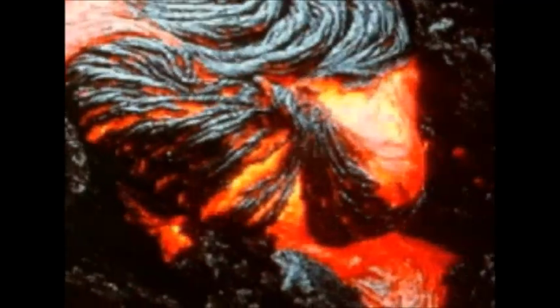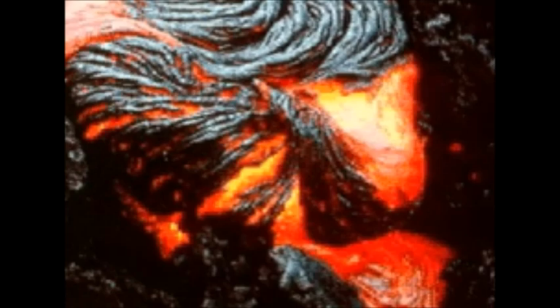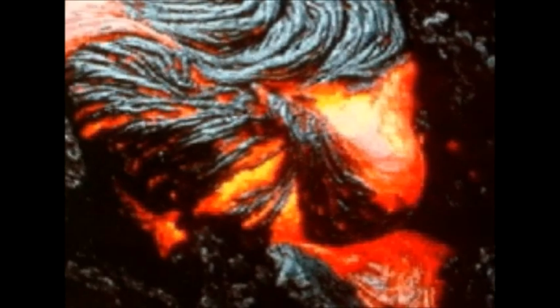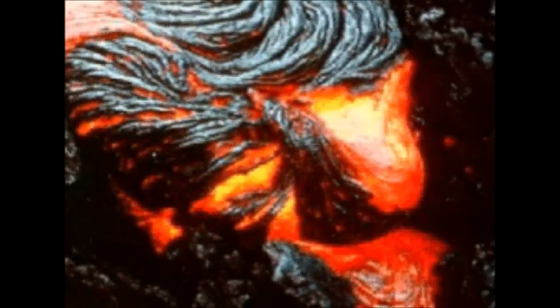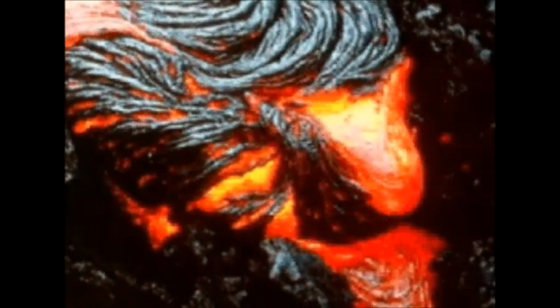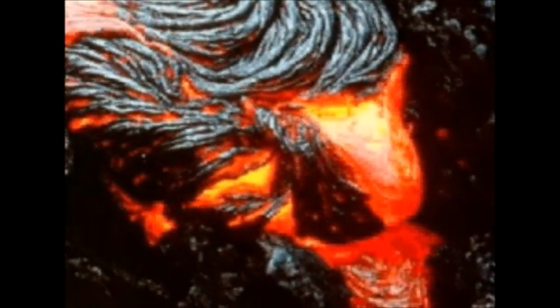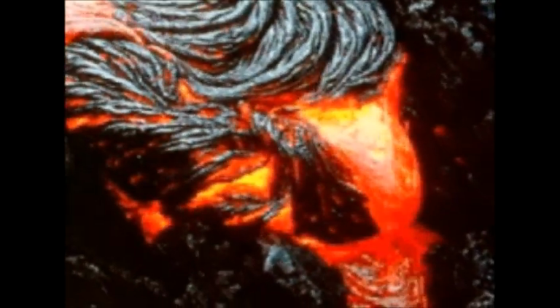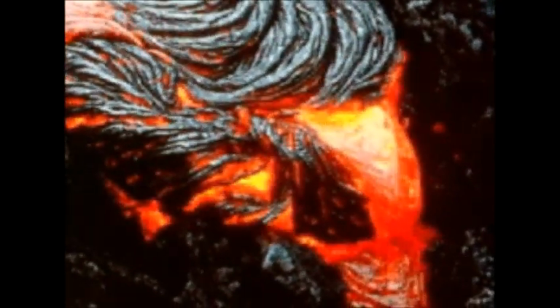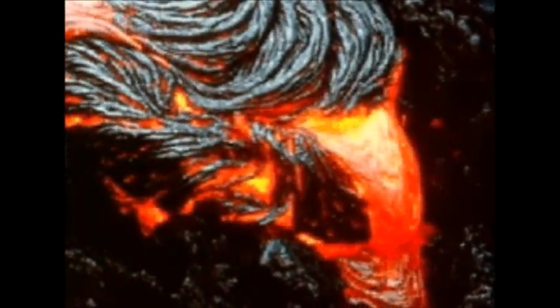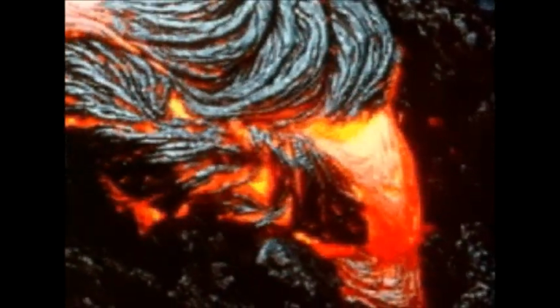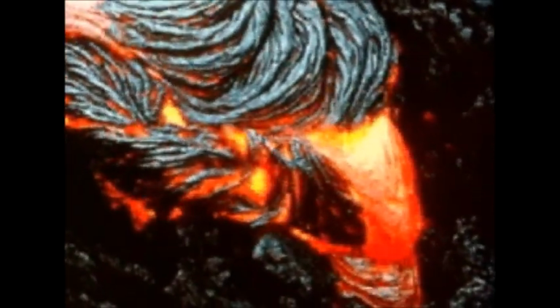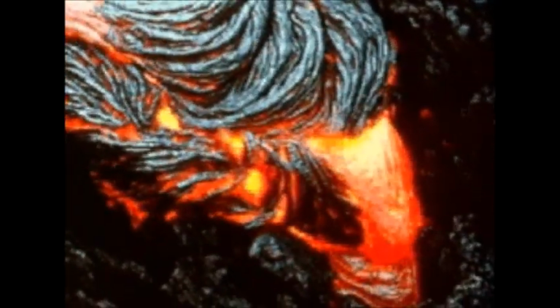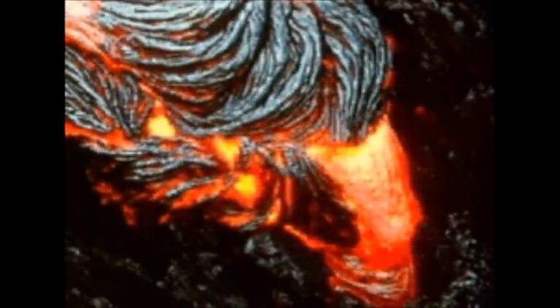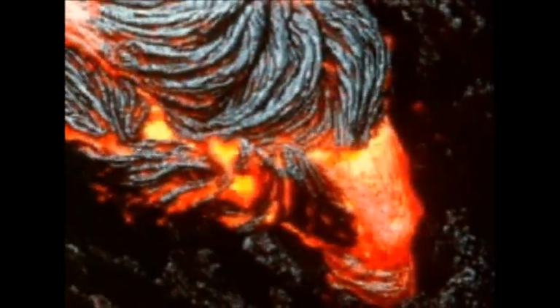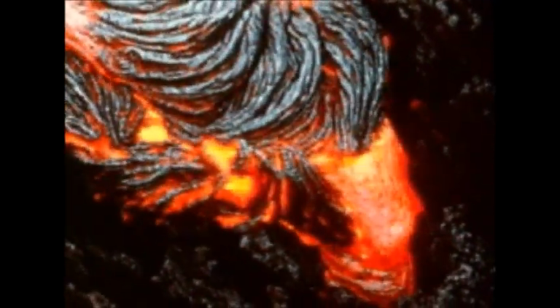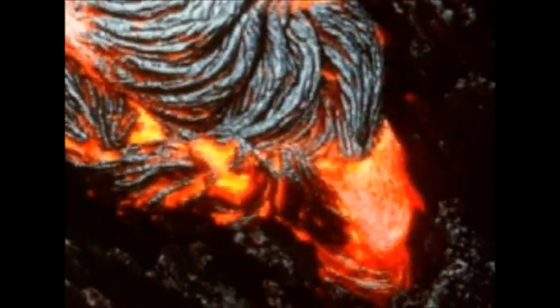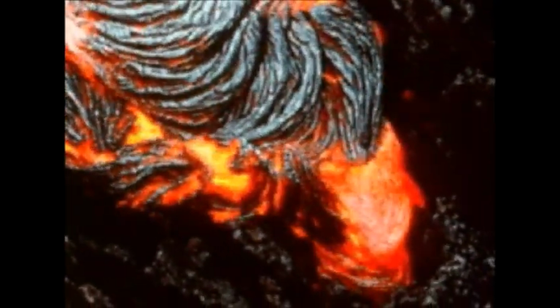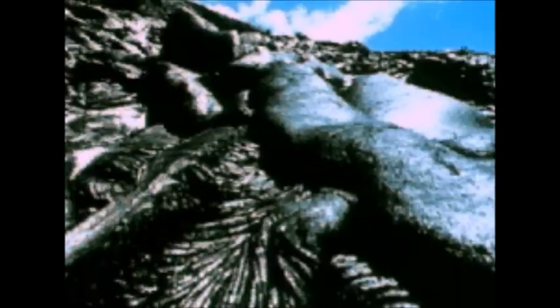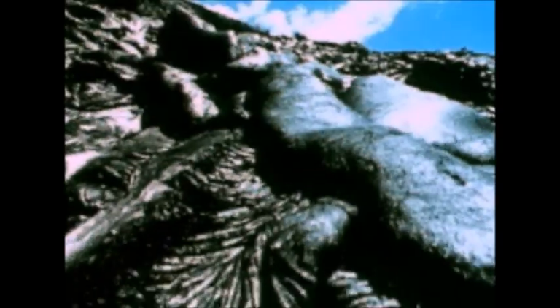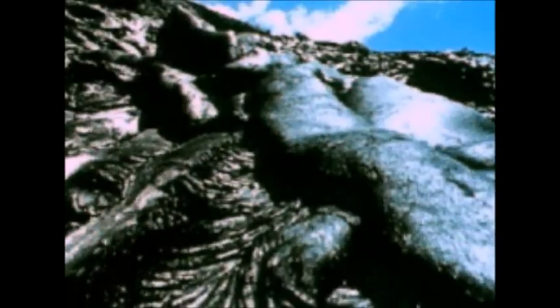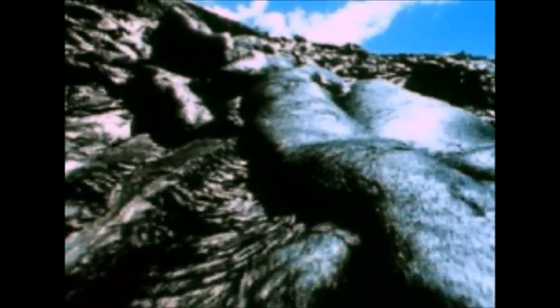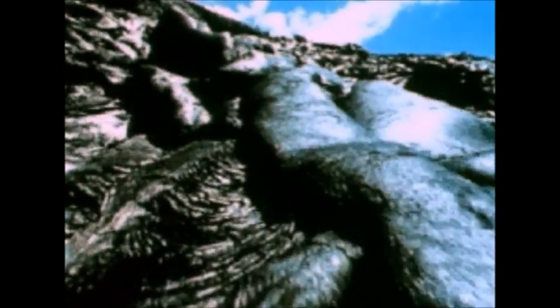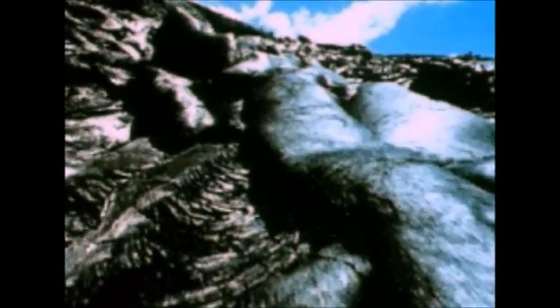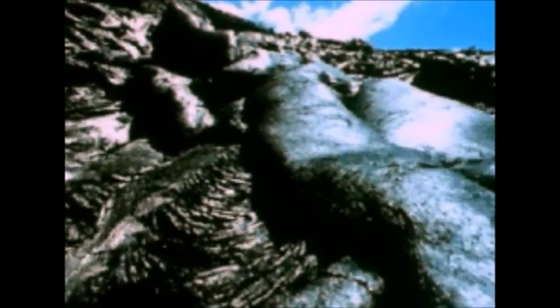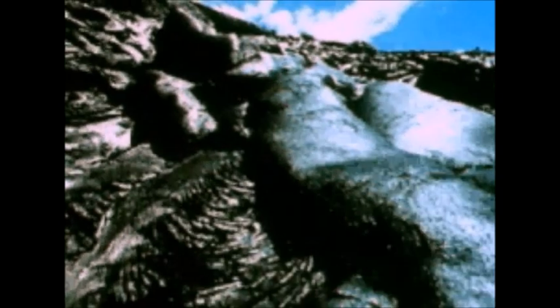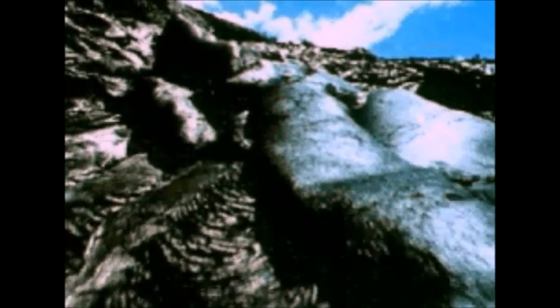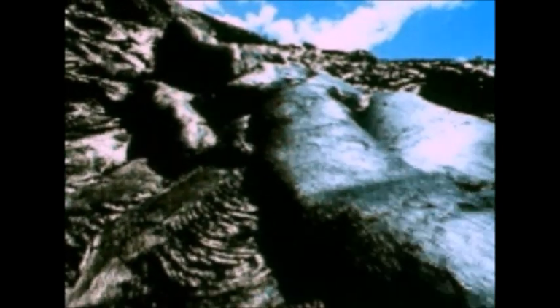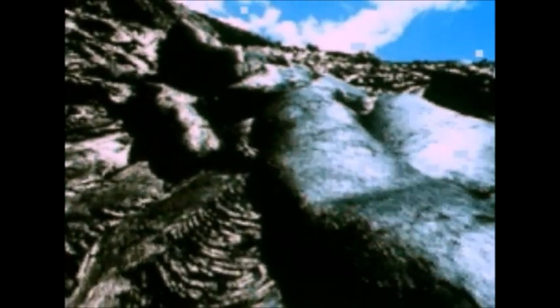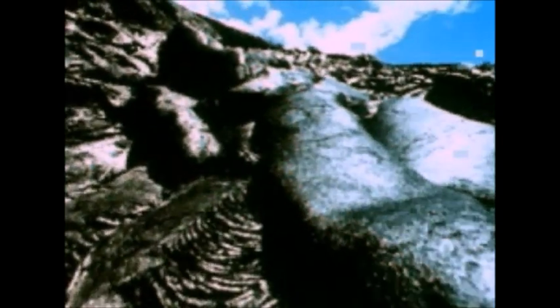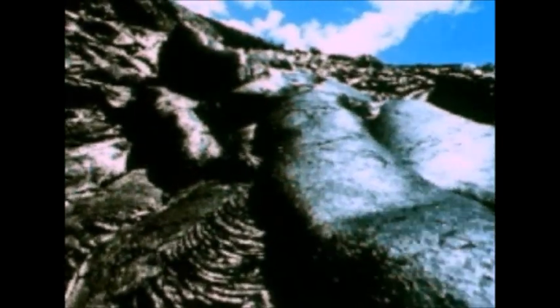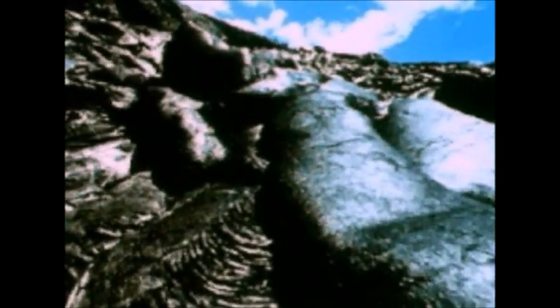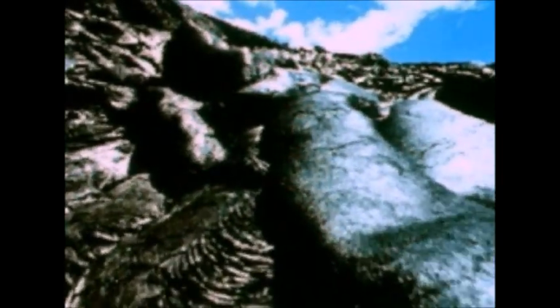As lava cools, it hardens and builds up on top of the mountain. This makes the mountain get bigger every time there's a volcanic eruption.